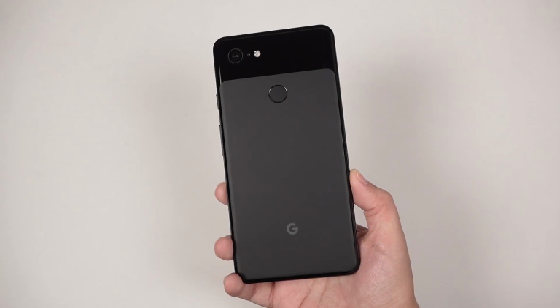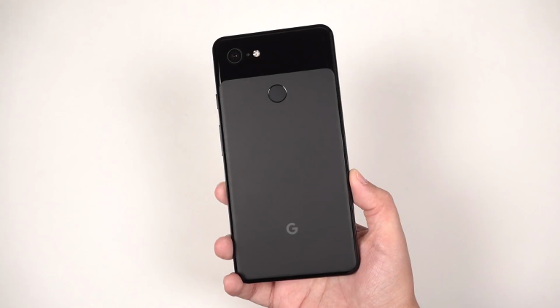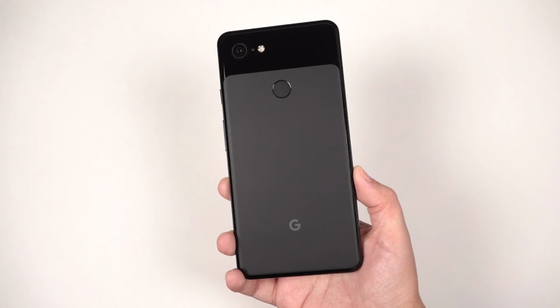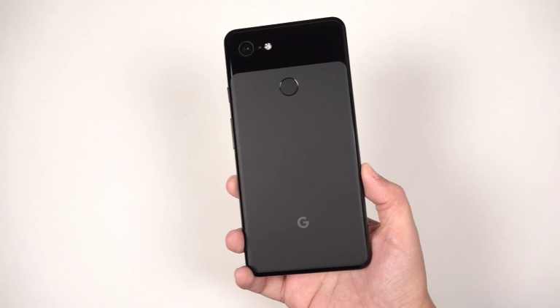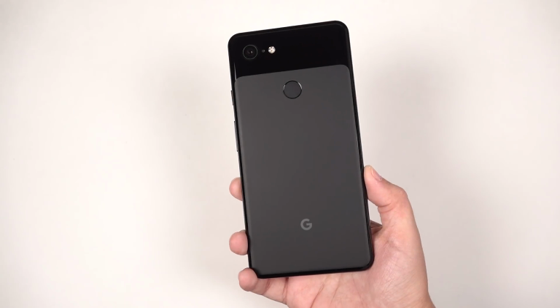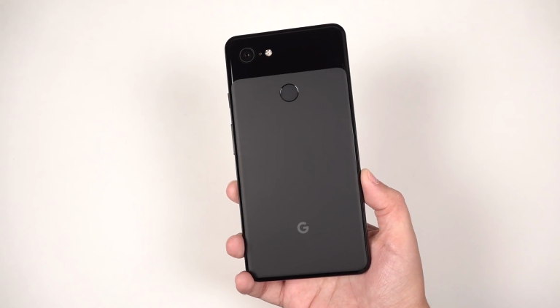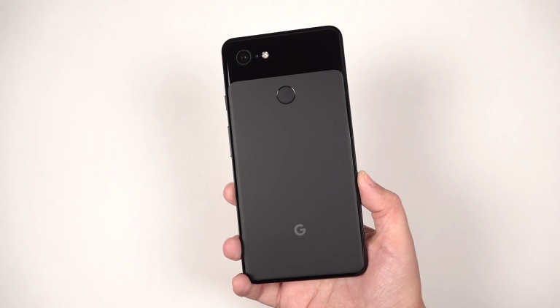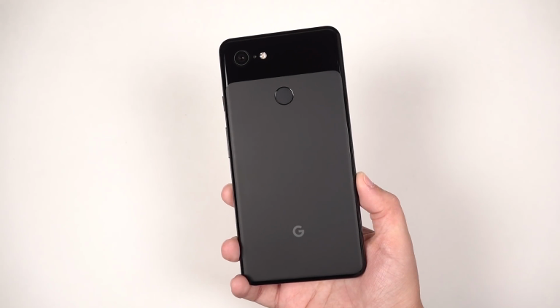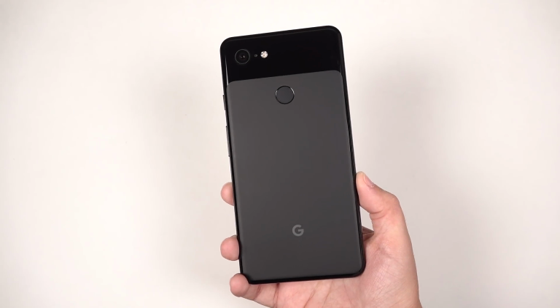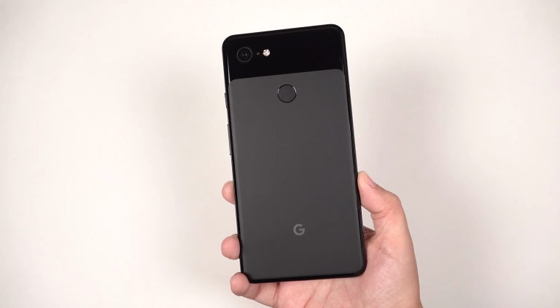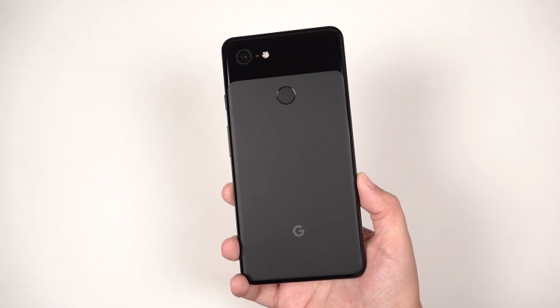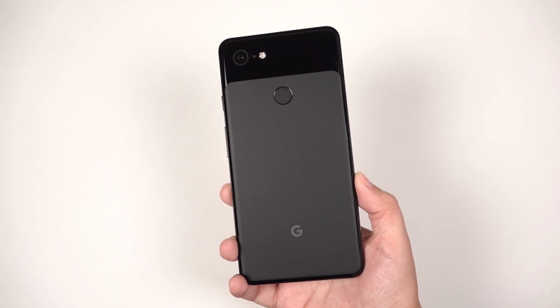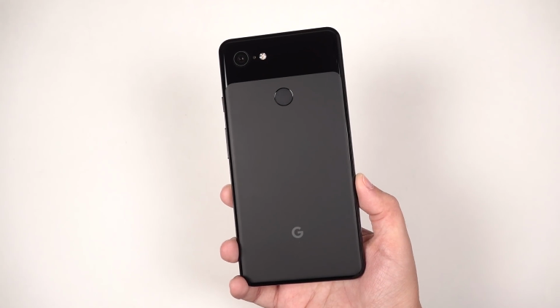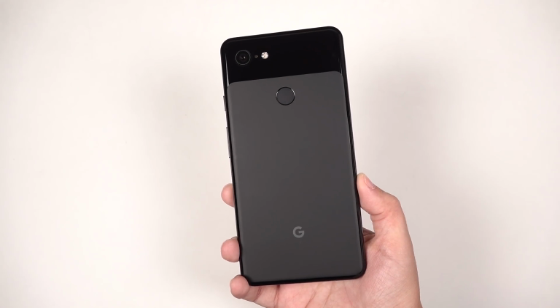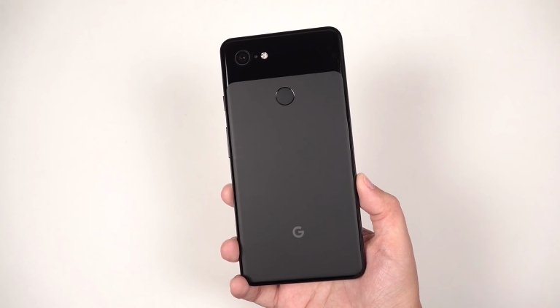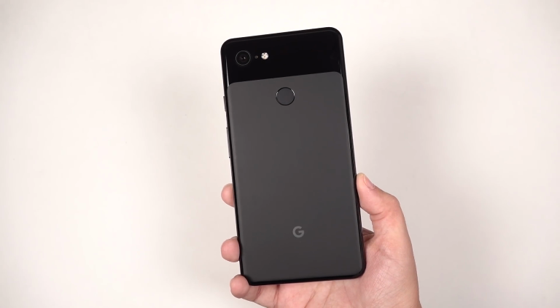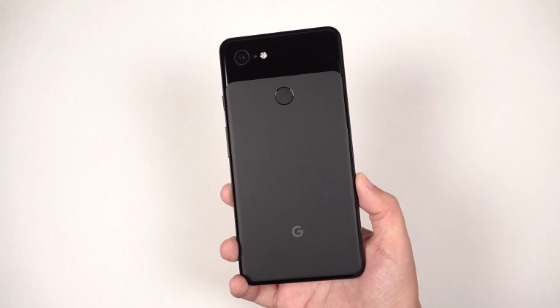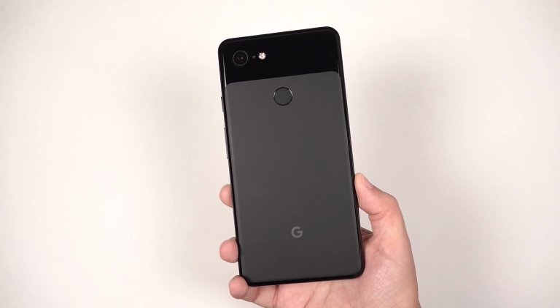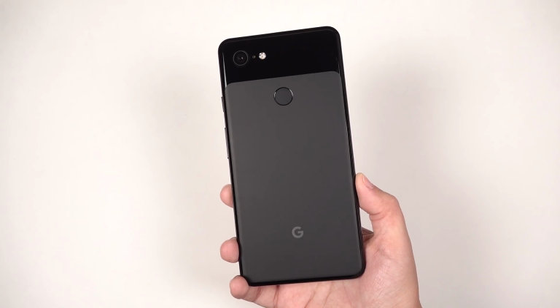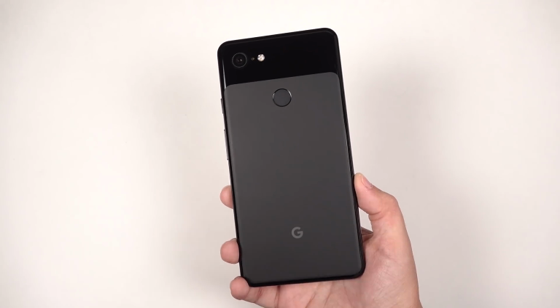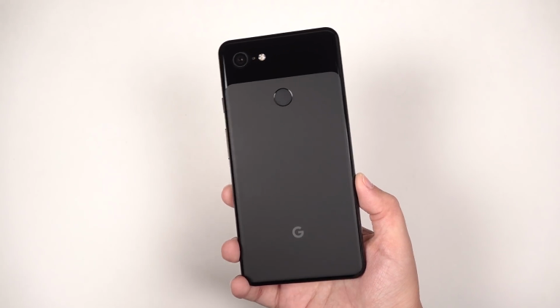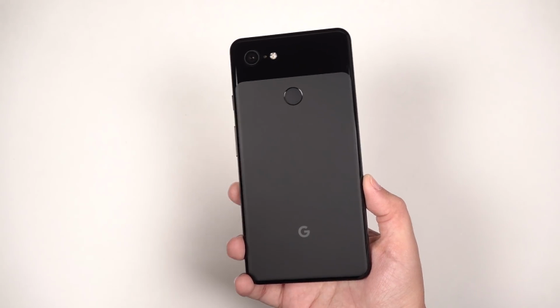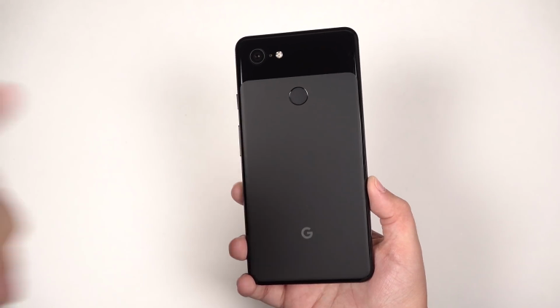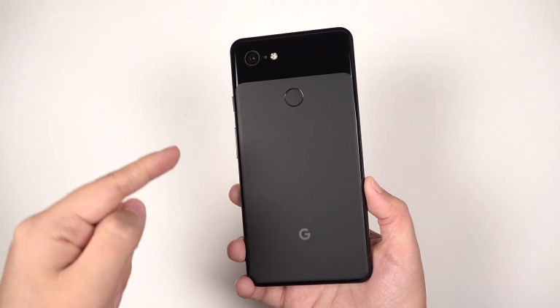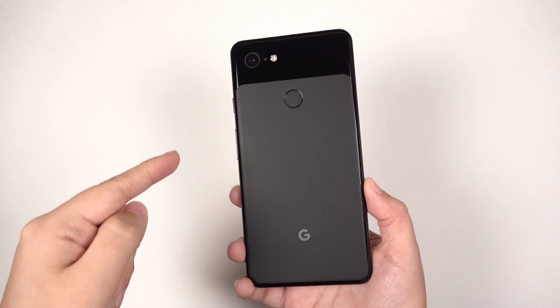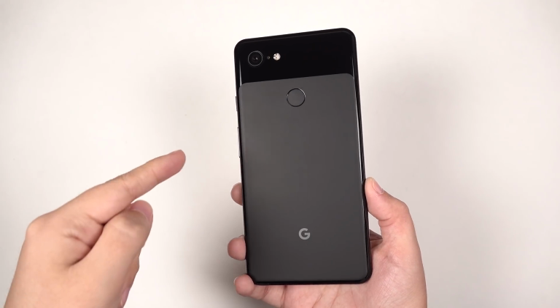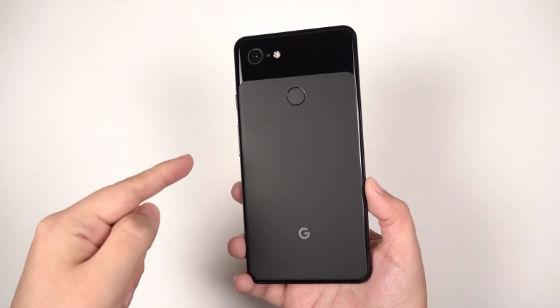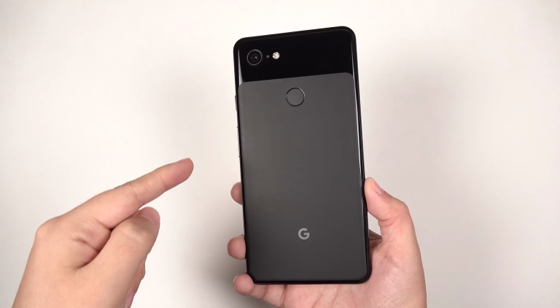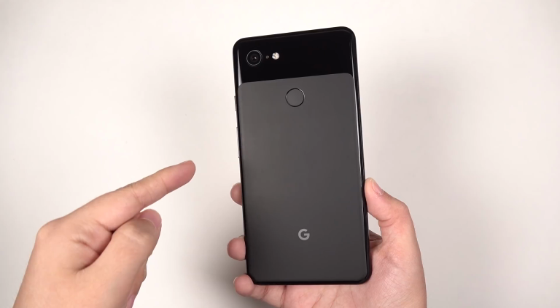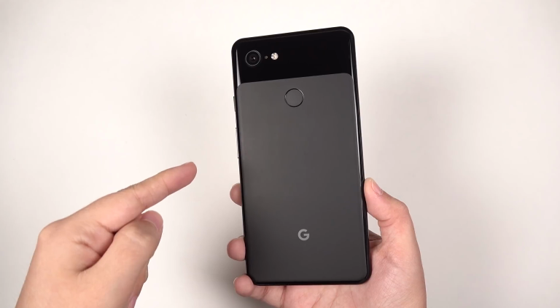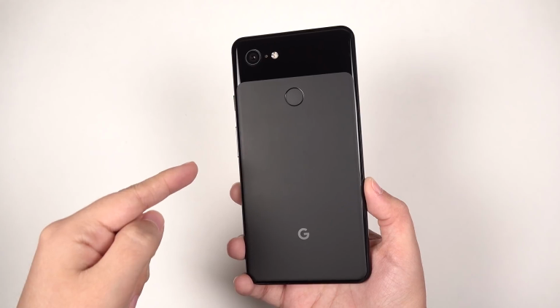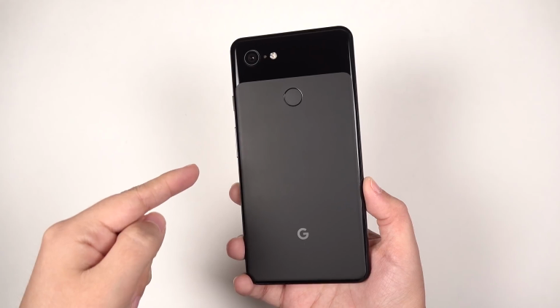Hey everybody, this is Erika, the technology nerd who likes to film stuff, and this is the Pixel 3 XL.